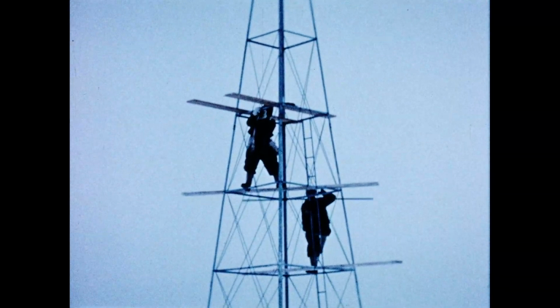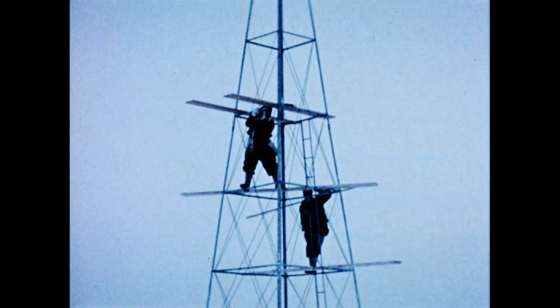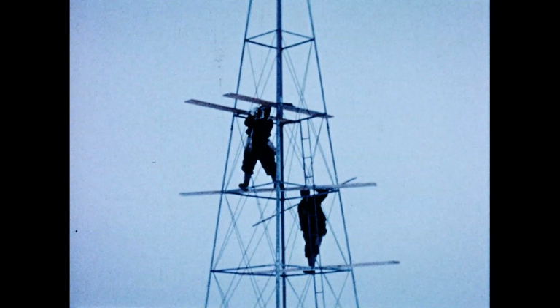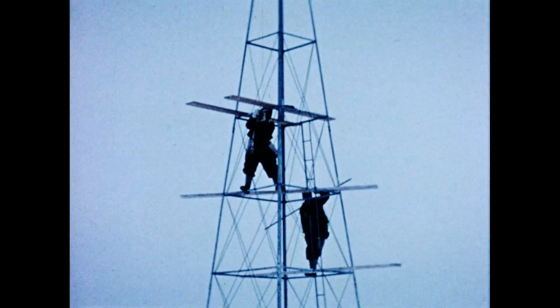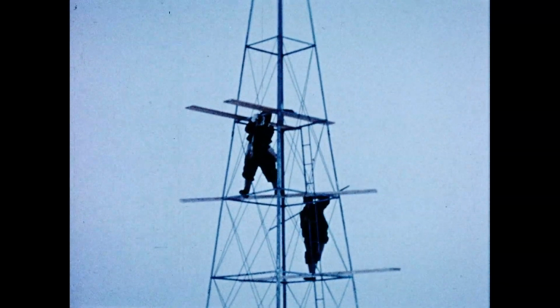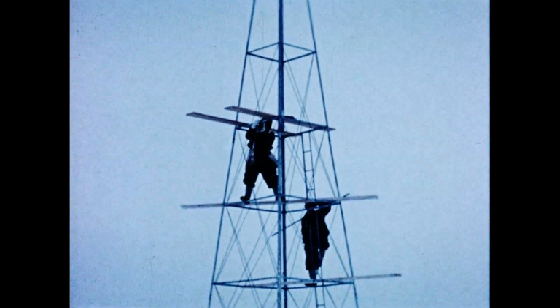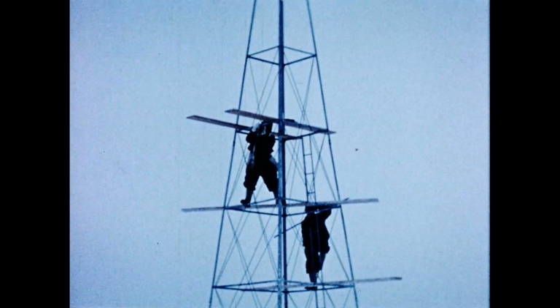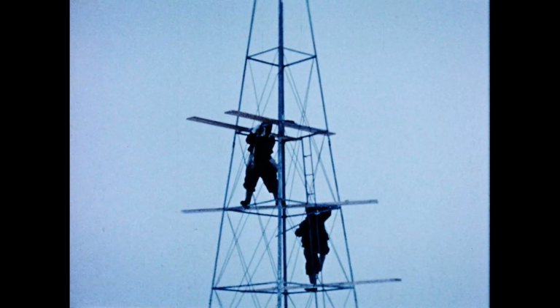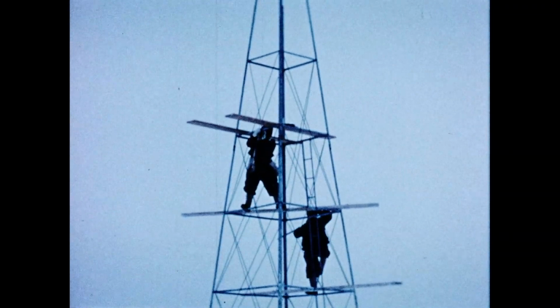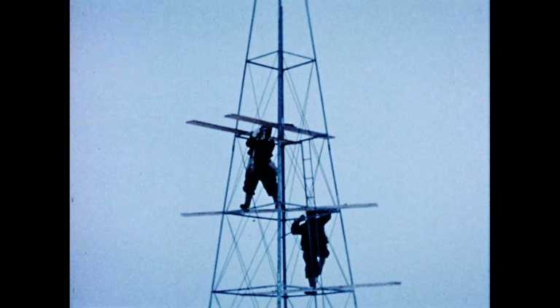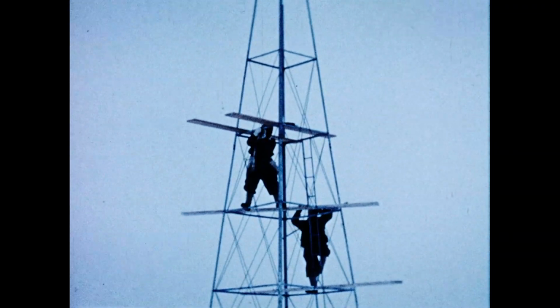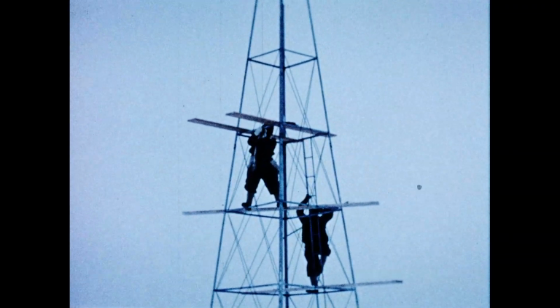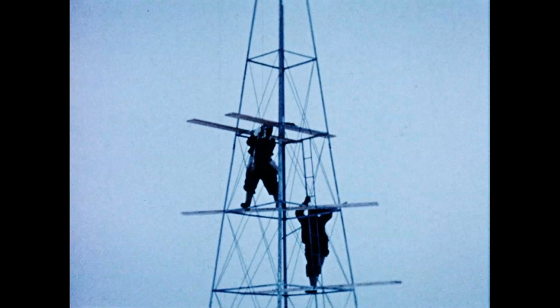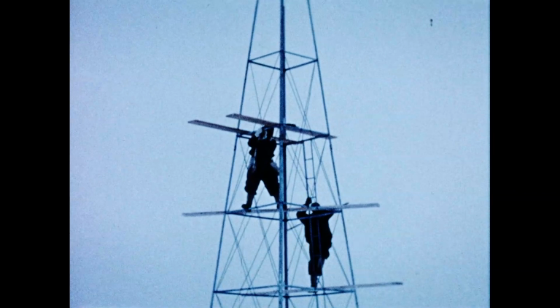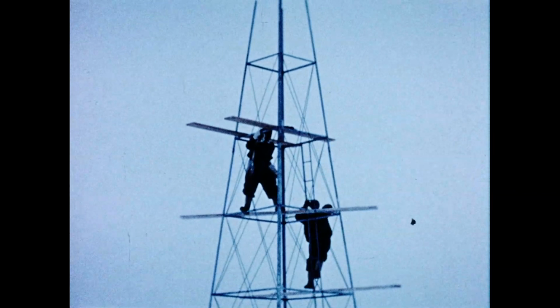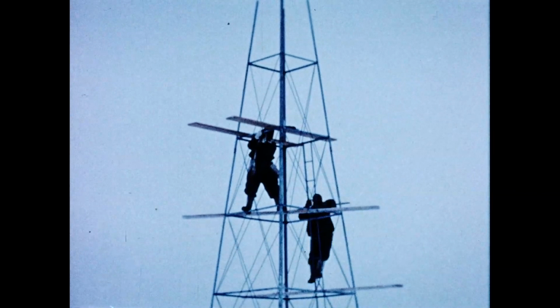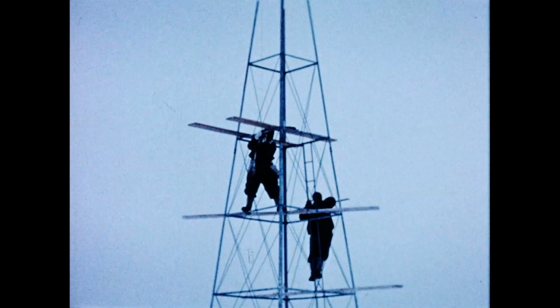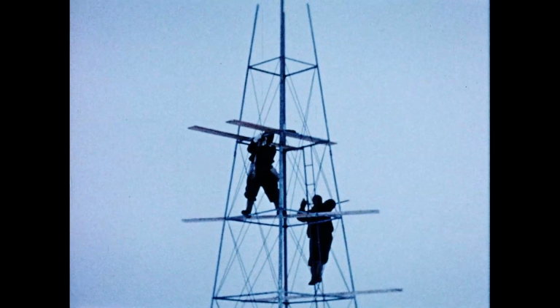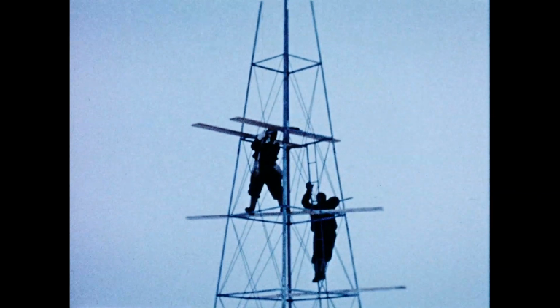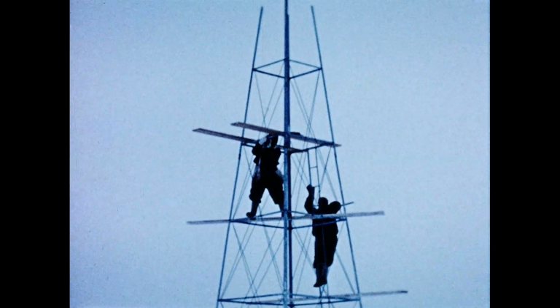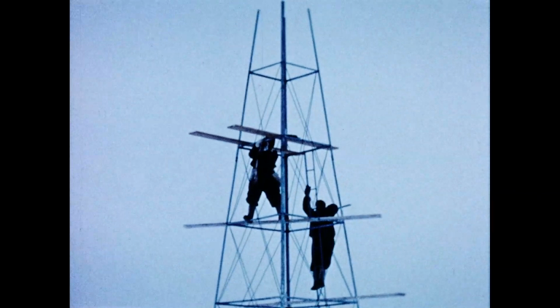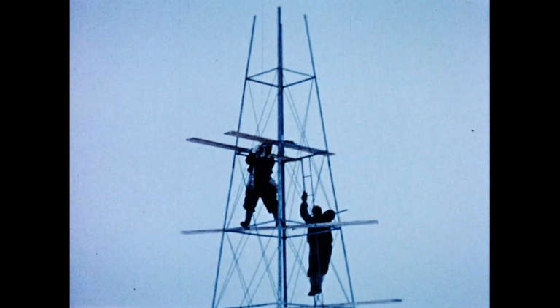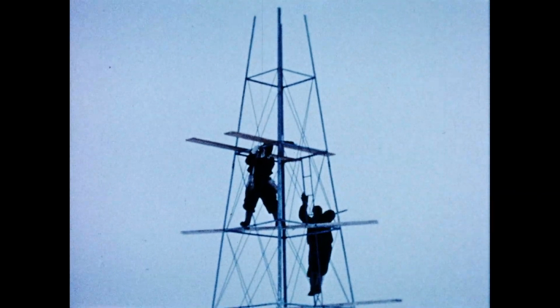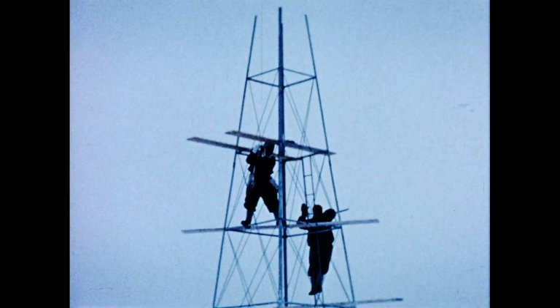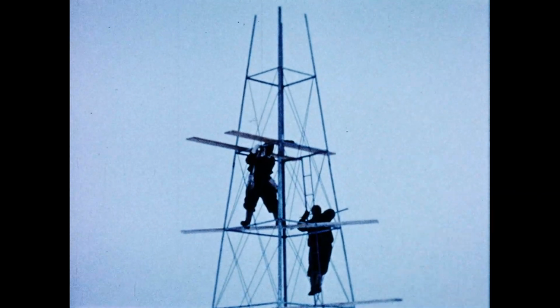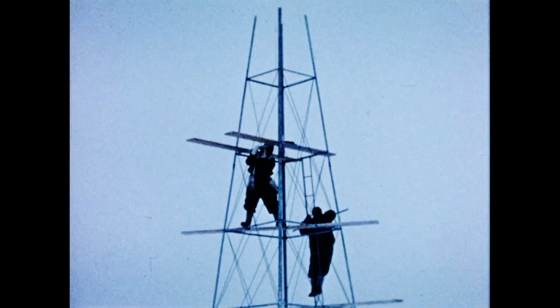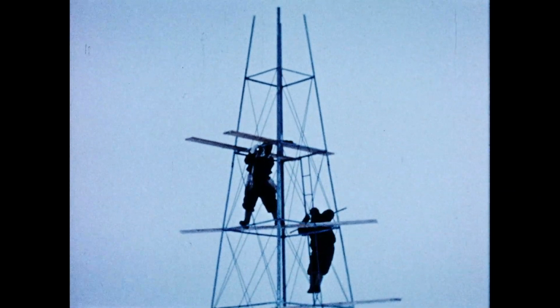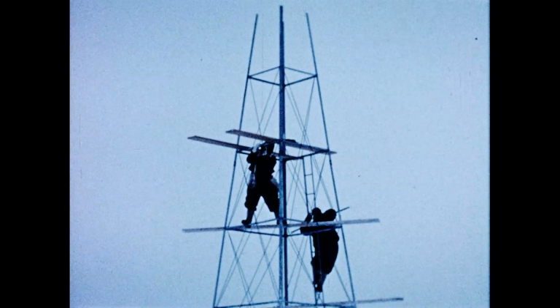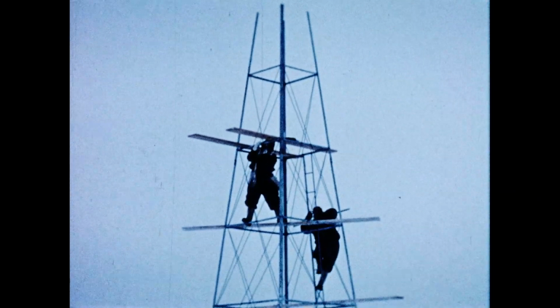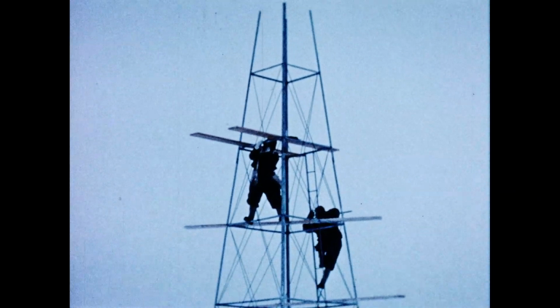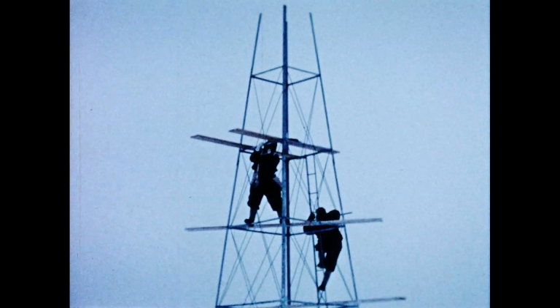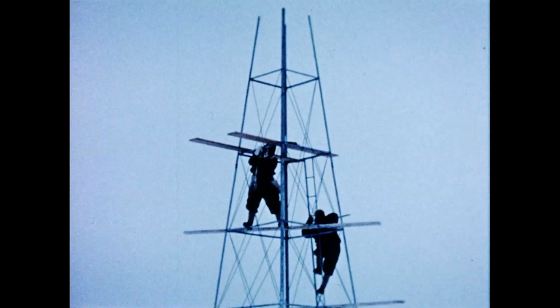Then the 40-foot high meteorological tower was built in the already fading light.